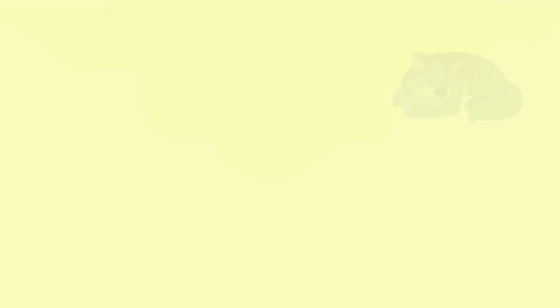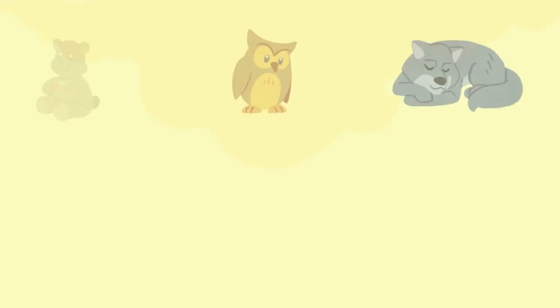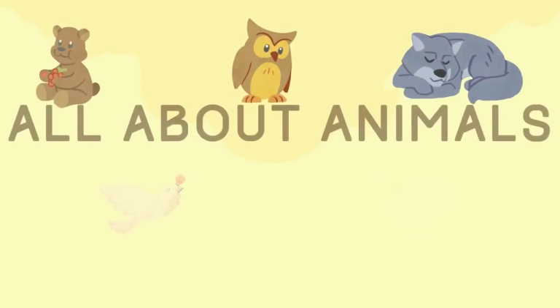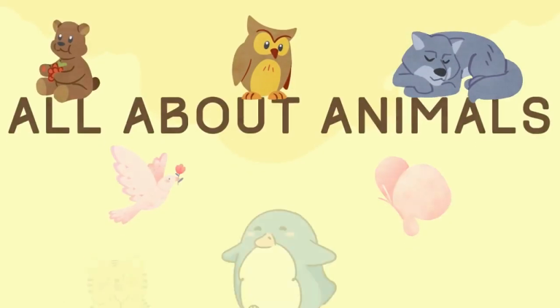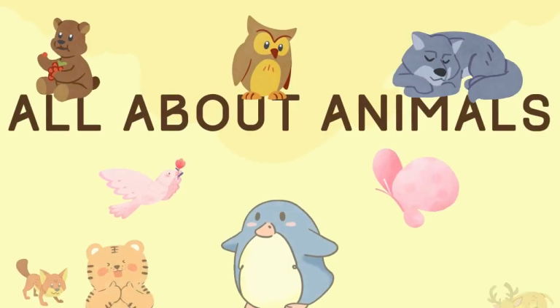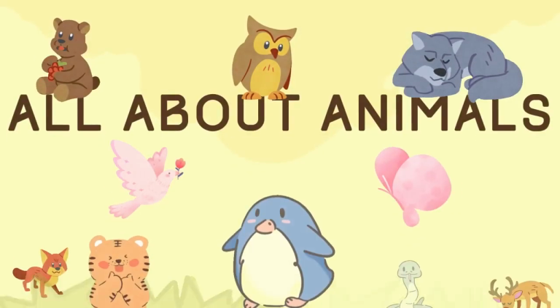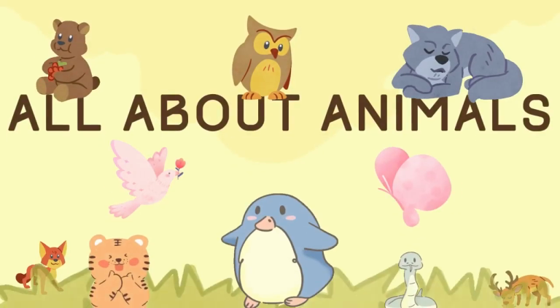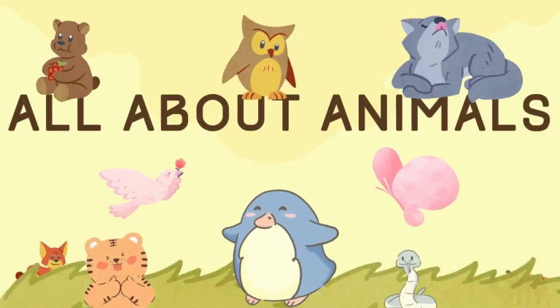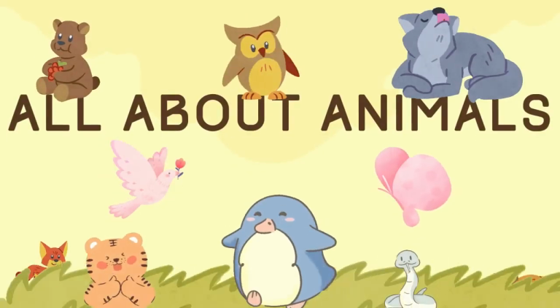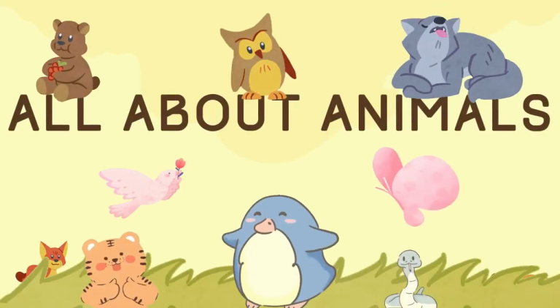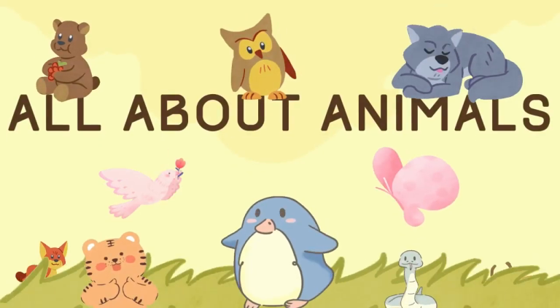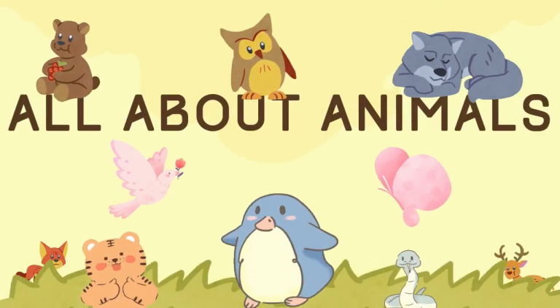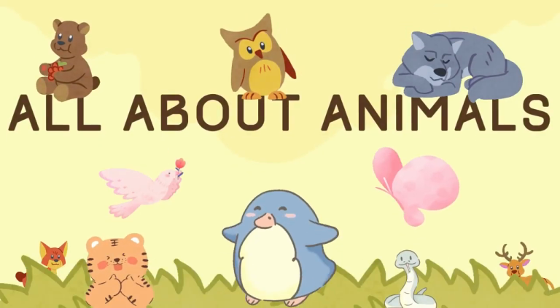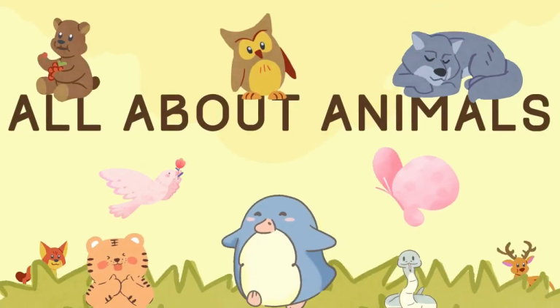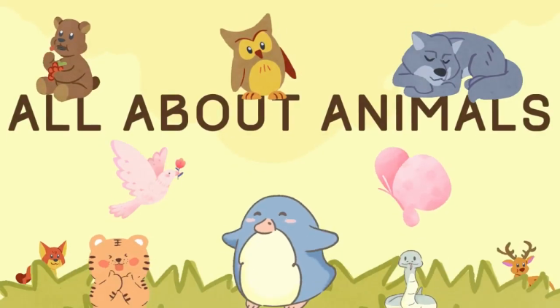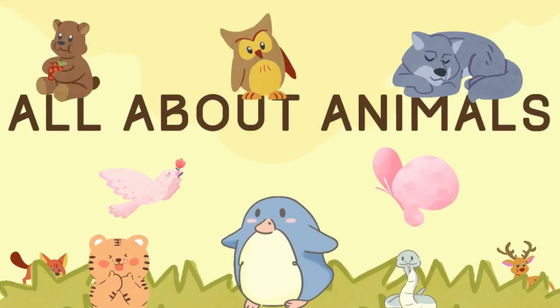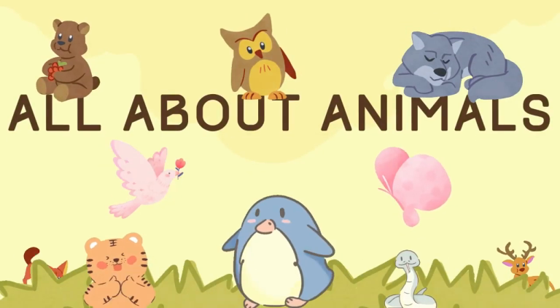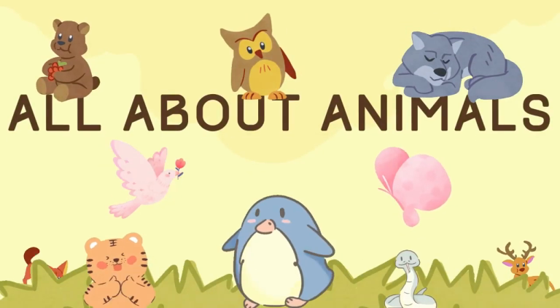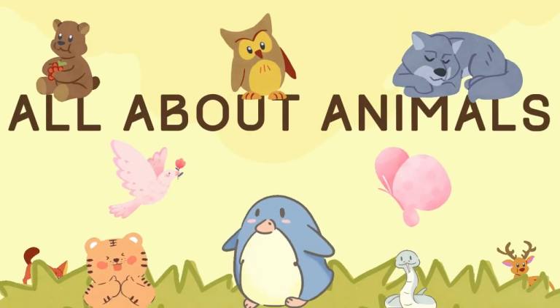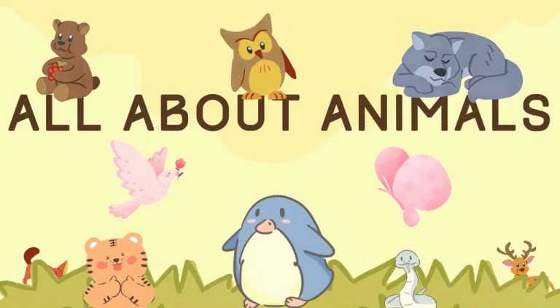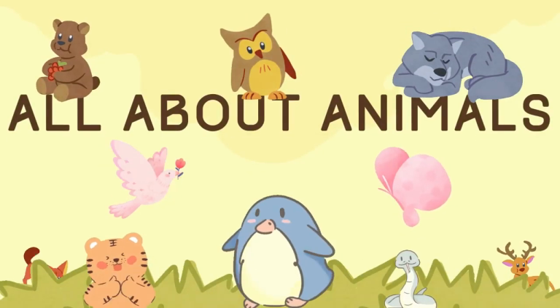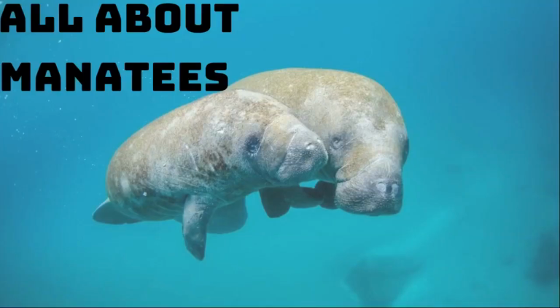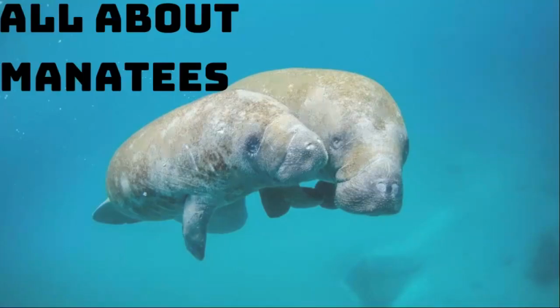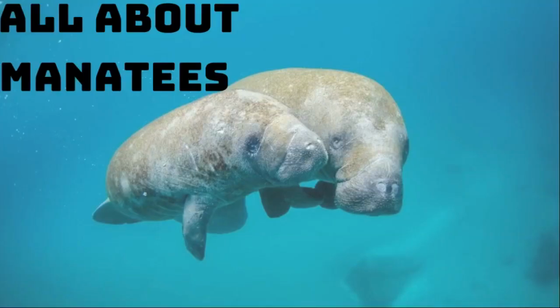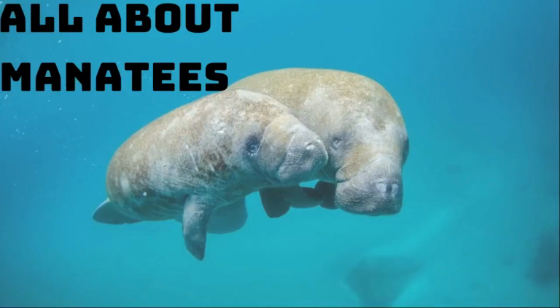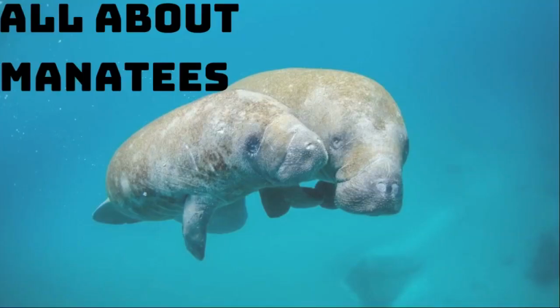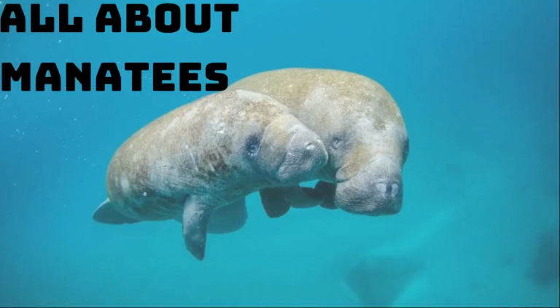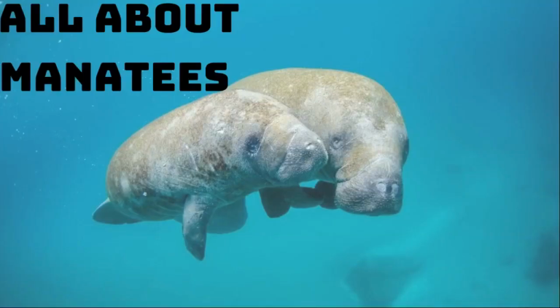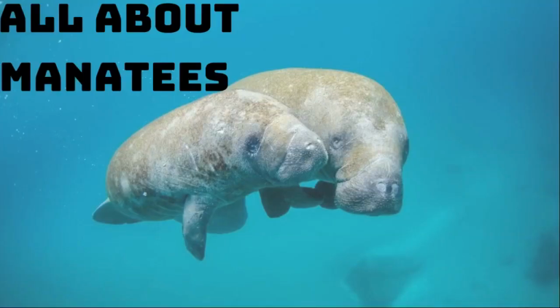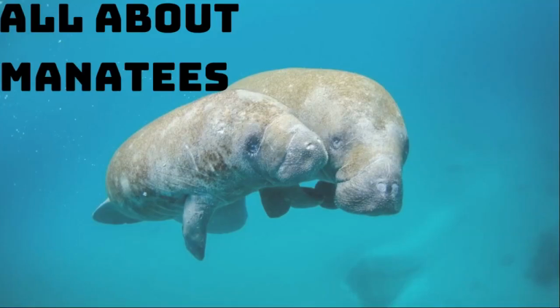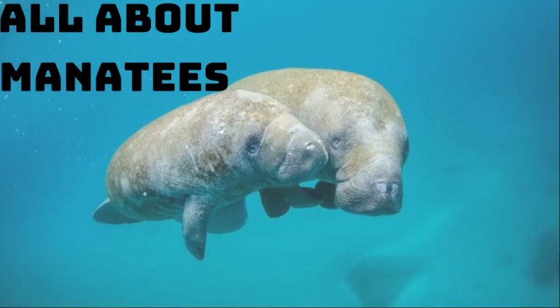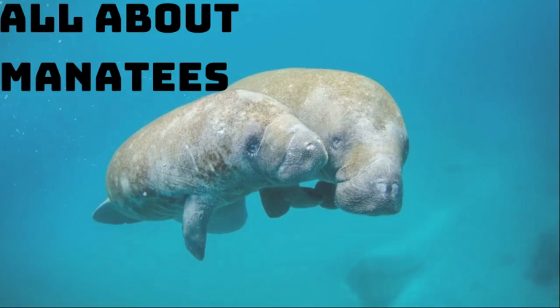Hello and welcome to another episode of All About Animals. Today we'll be learning all about manatees.